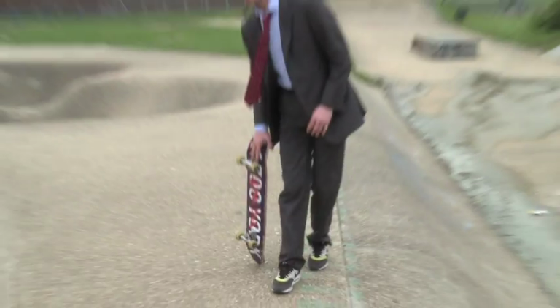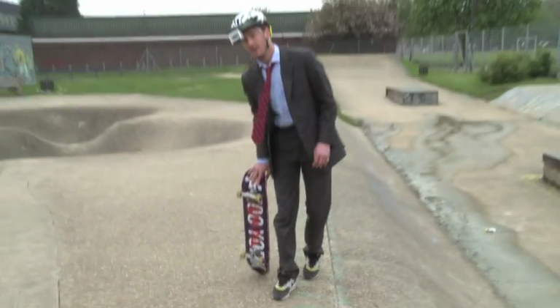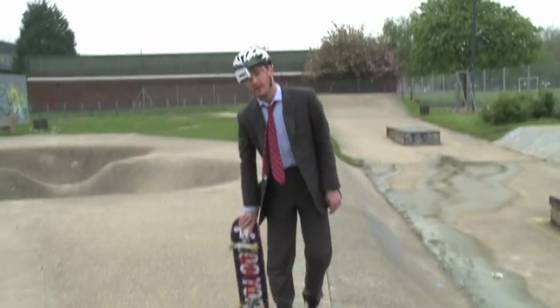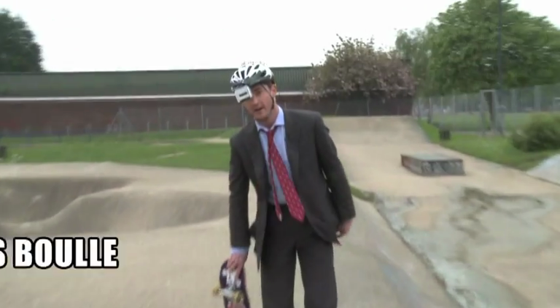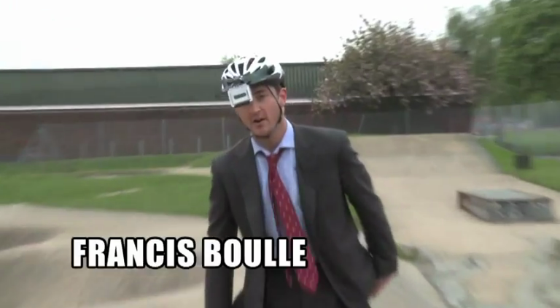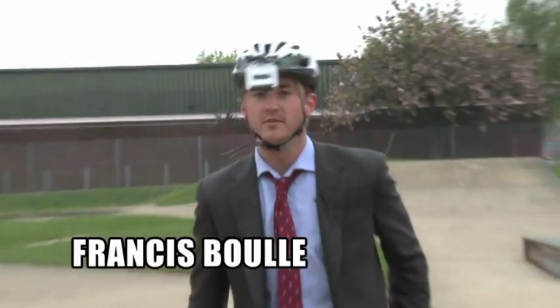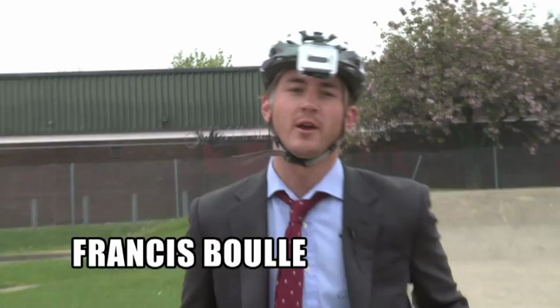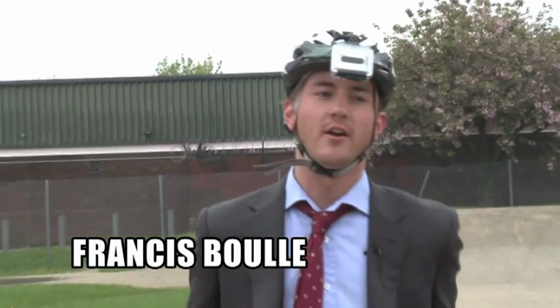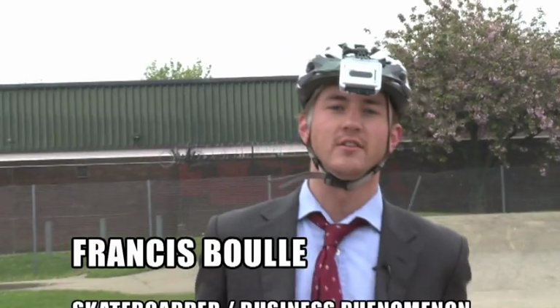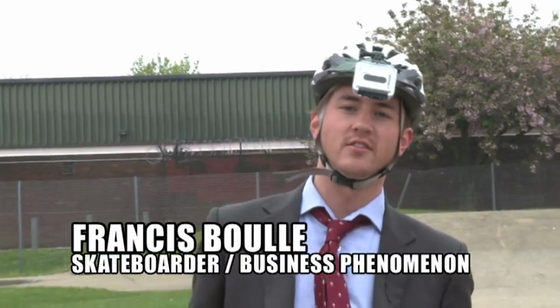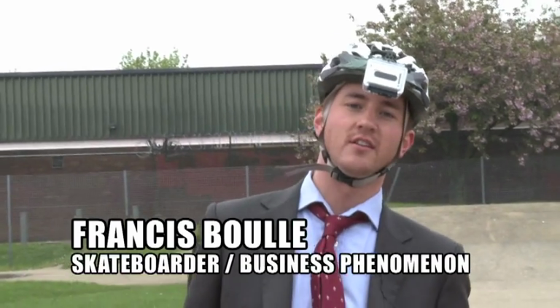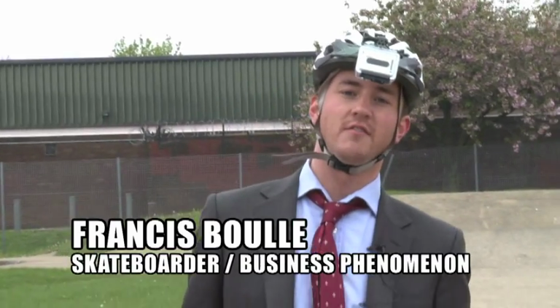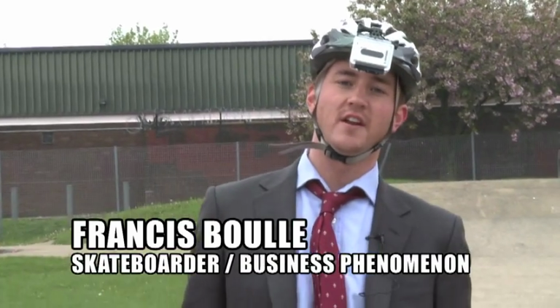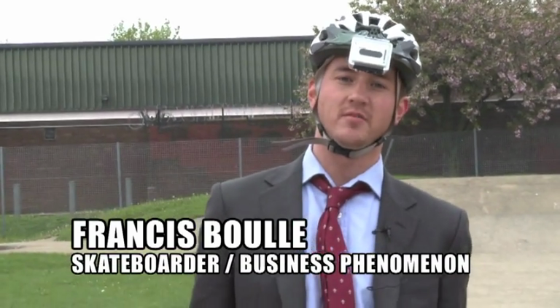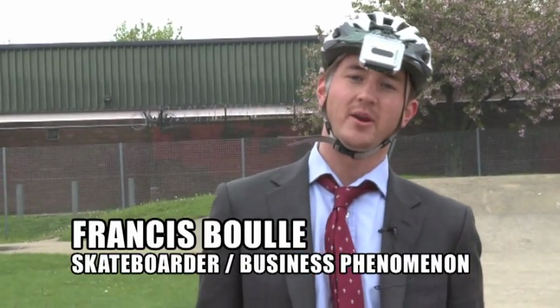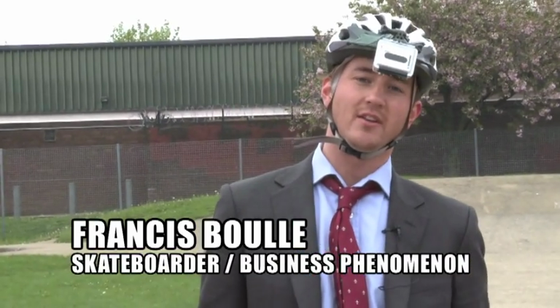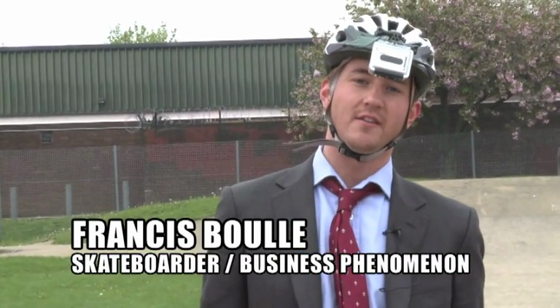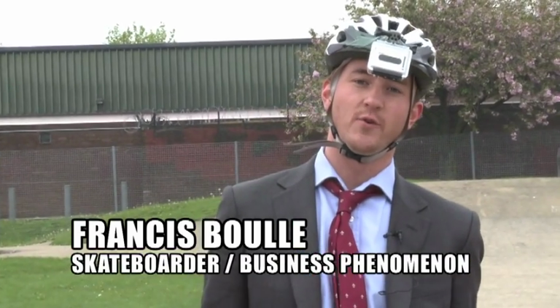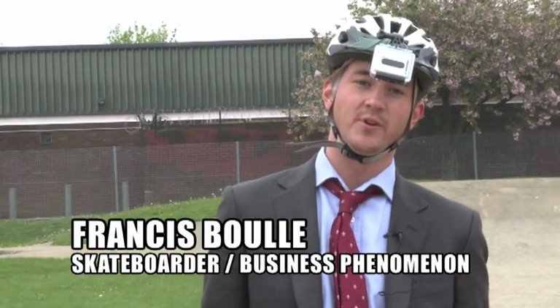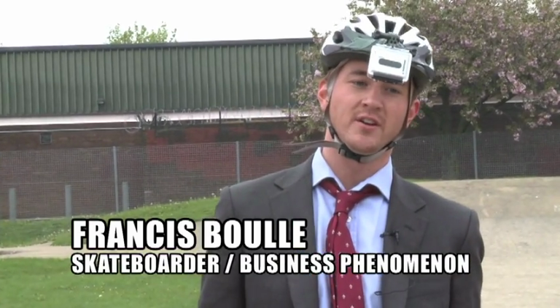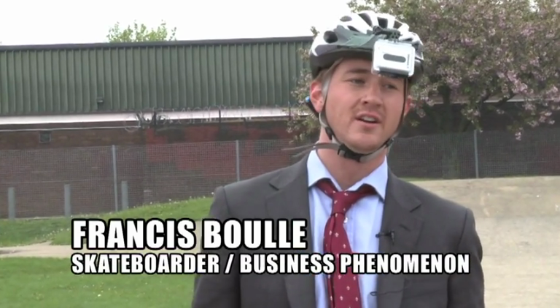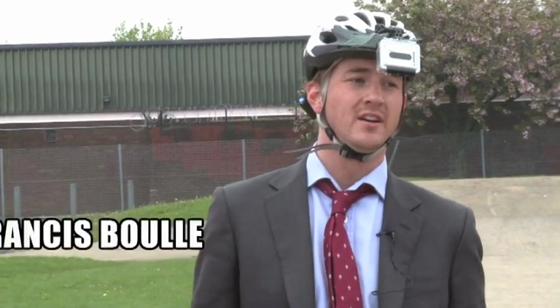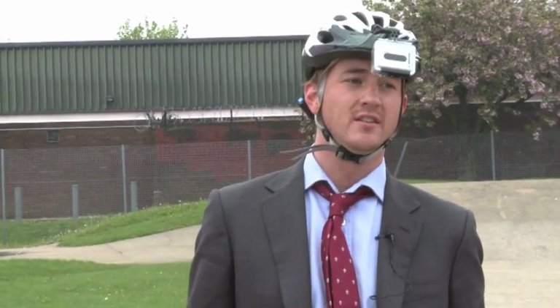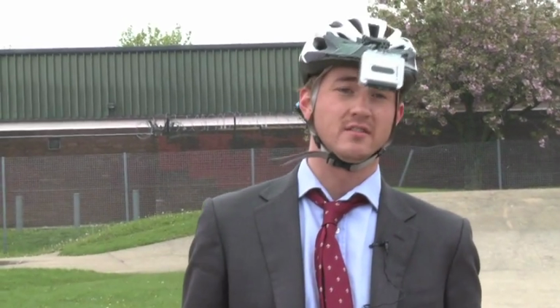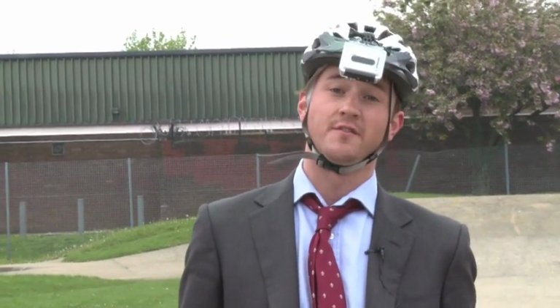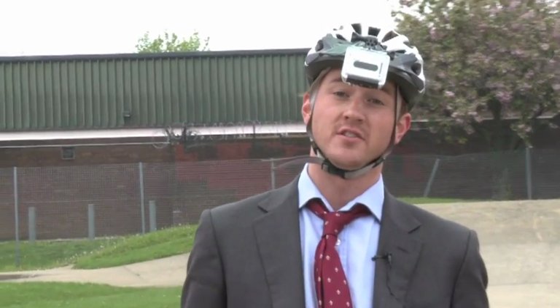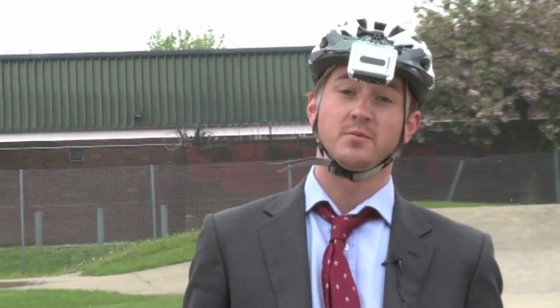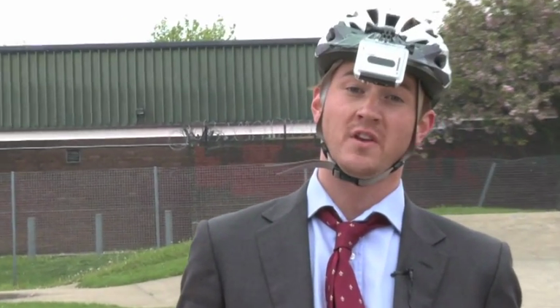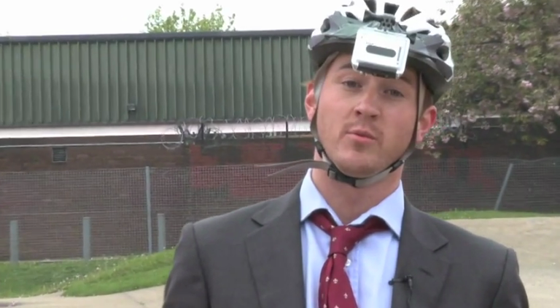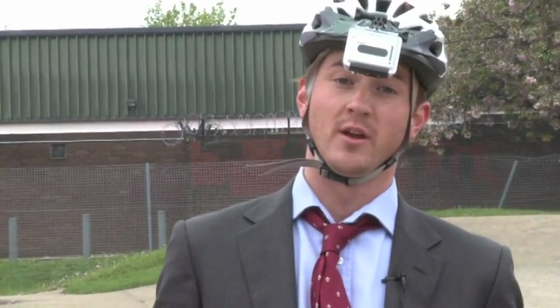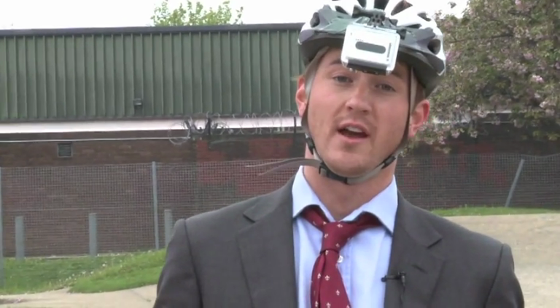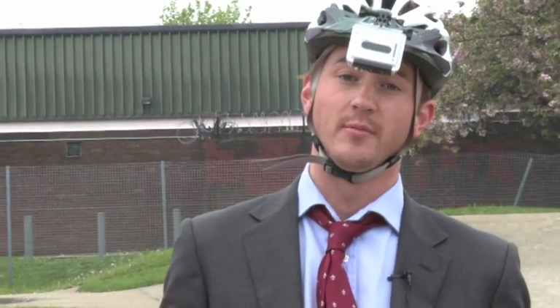Hey guys, we're here in sunny Venice Beach, California. This is the Francis Ball Skateboarding Academy.